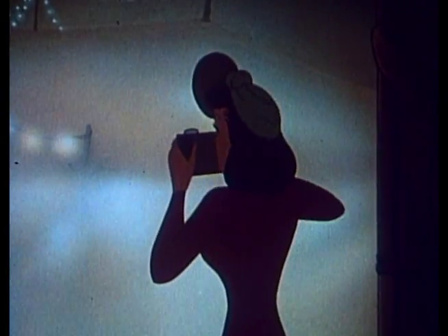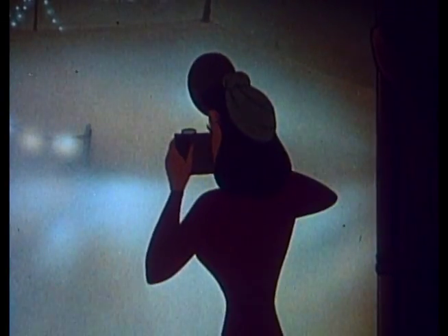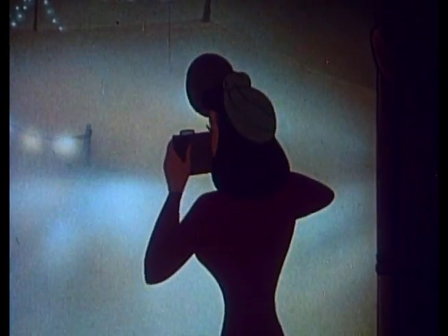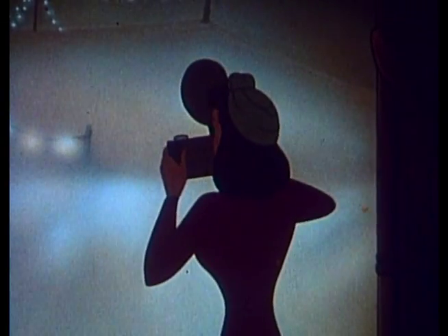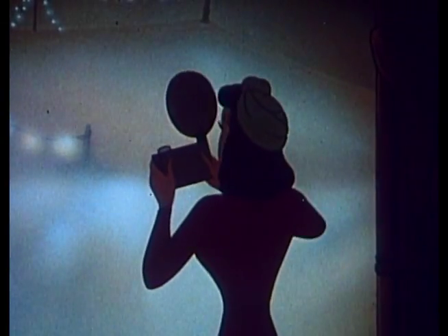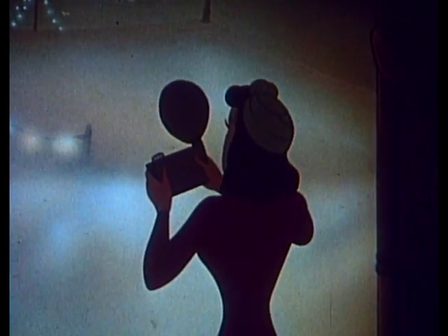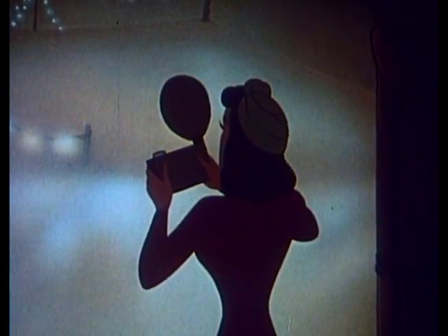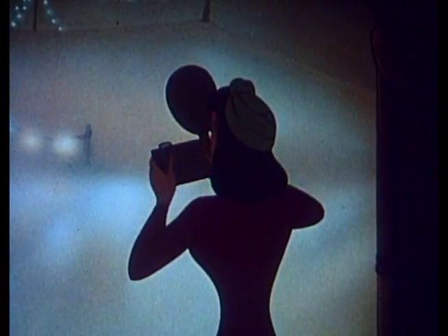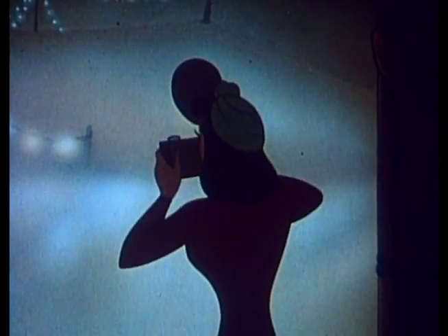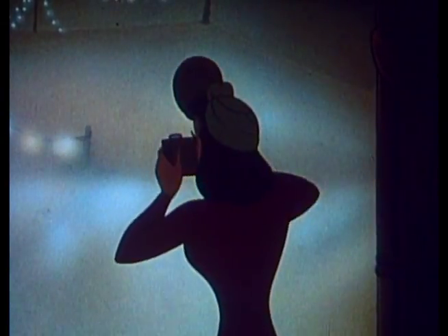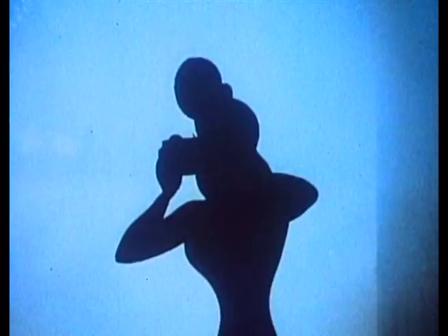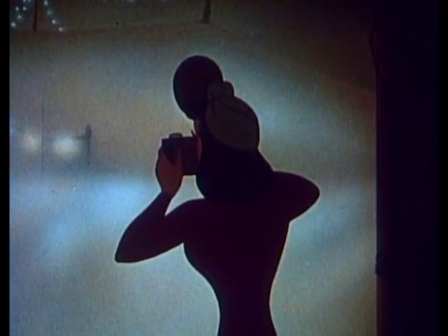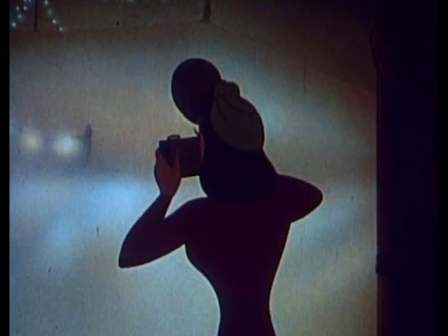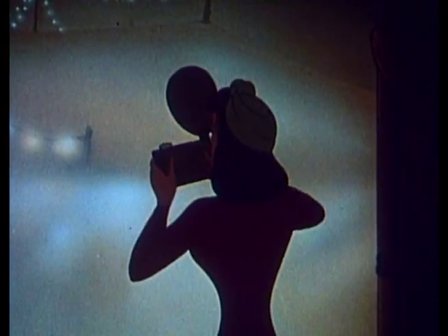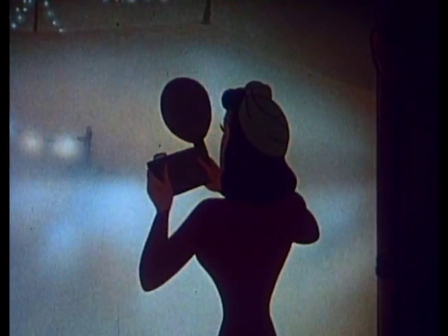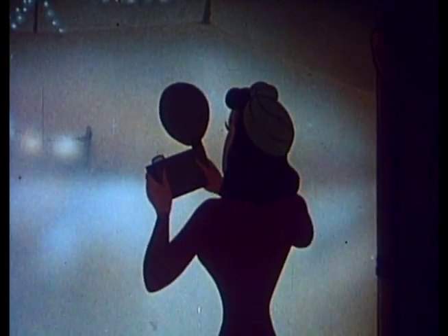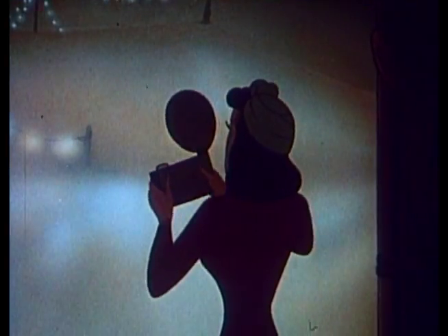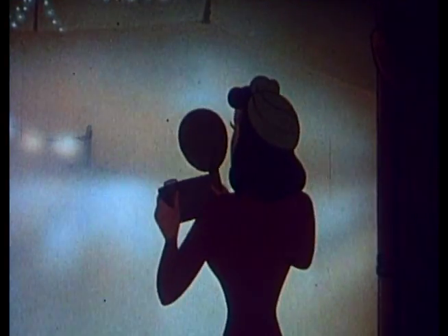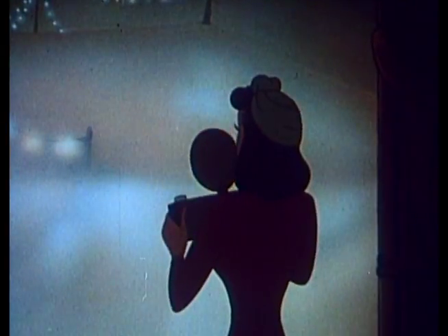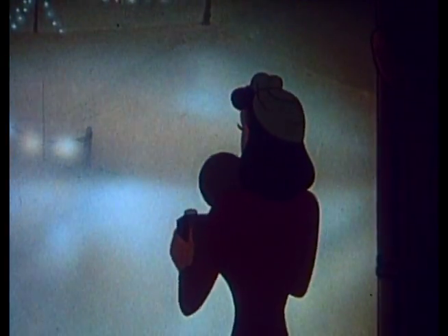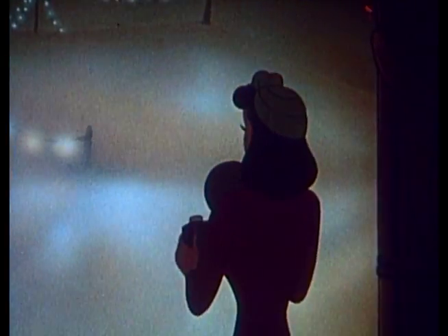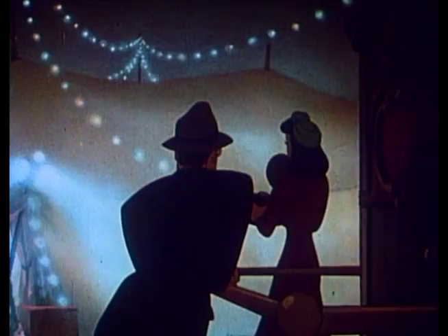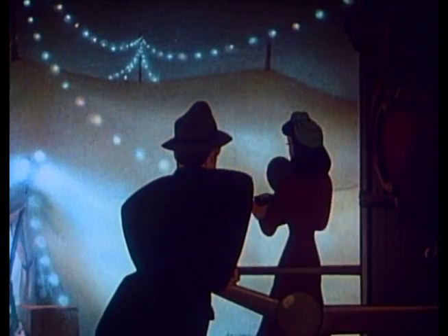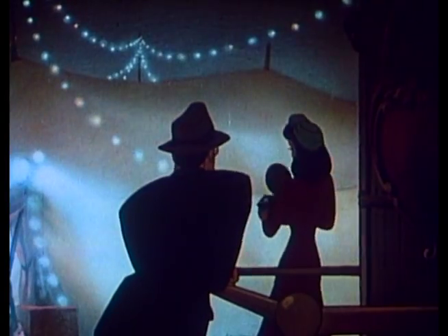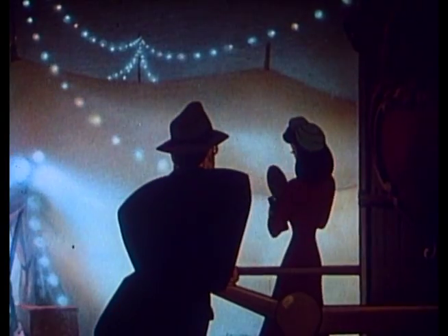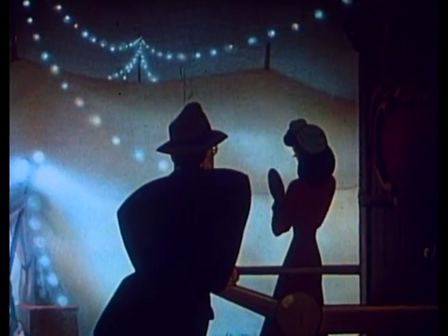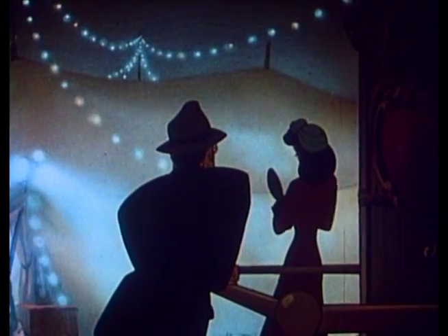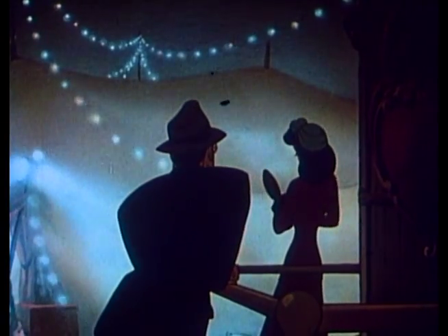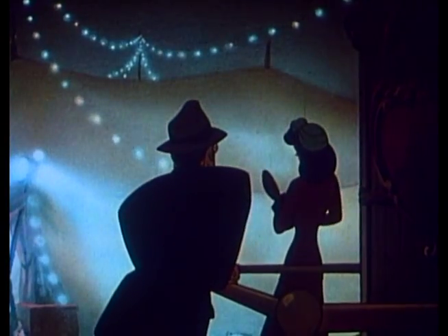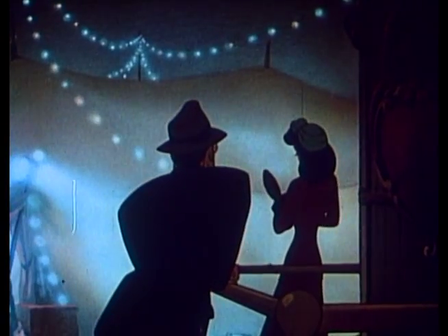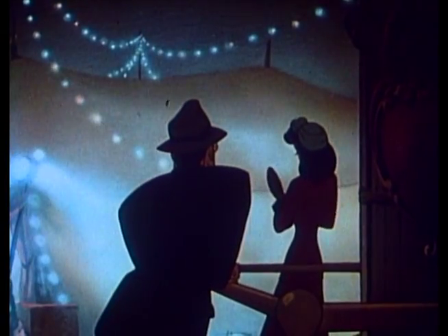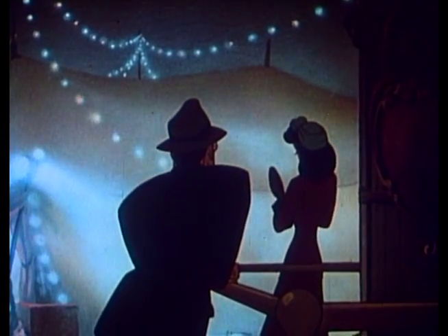It's not washed out. It's not dark. You can see what's going on. They did a wonderful job on this particular cartoon.